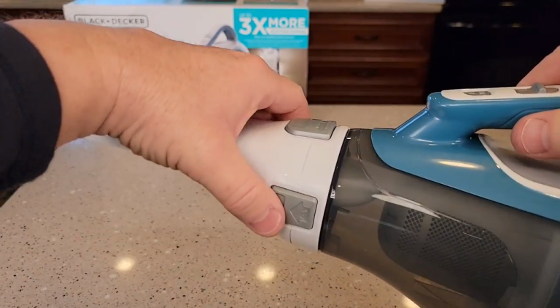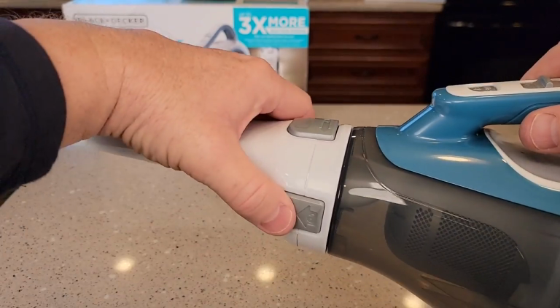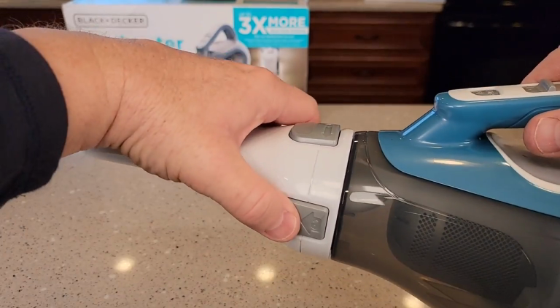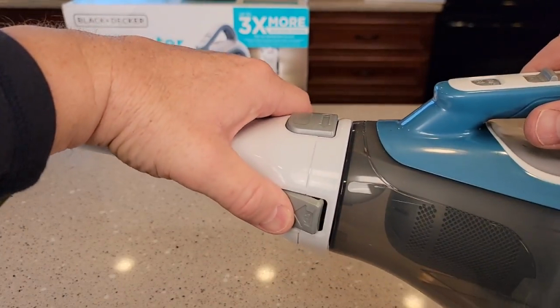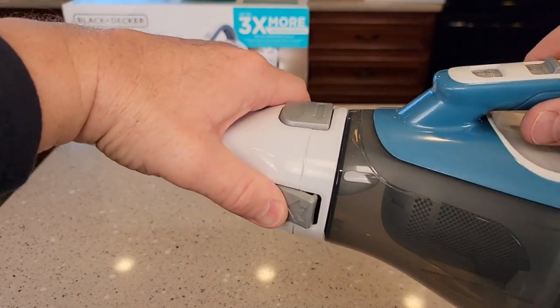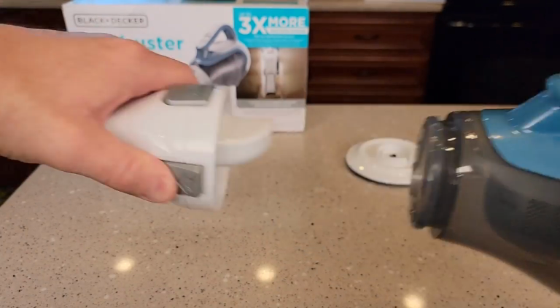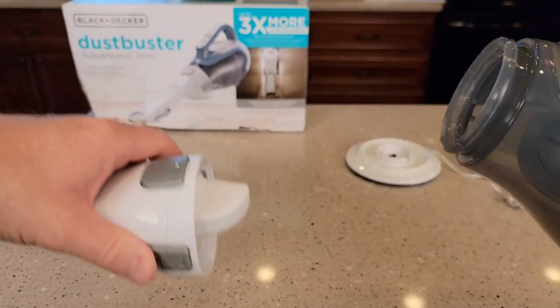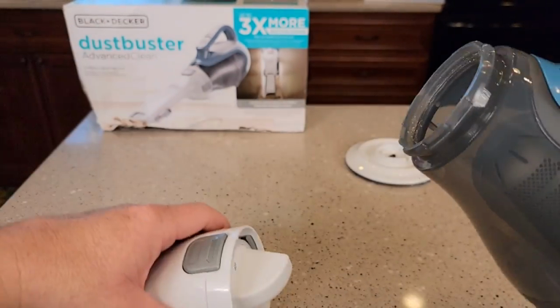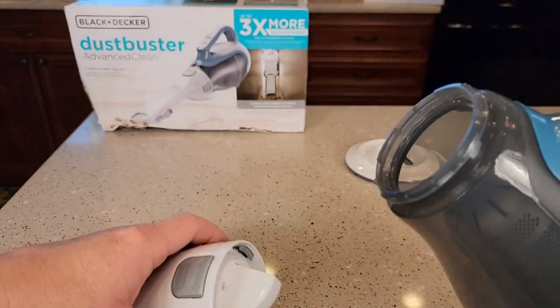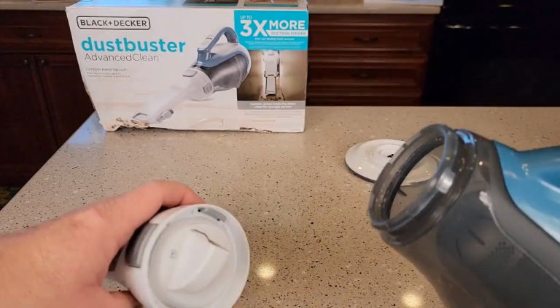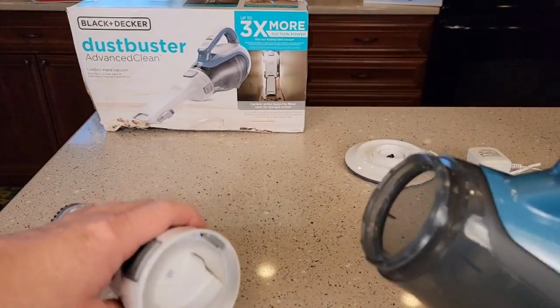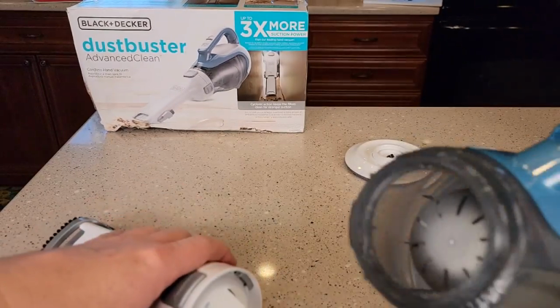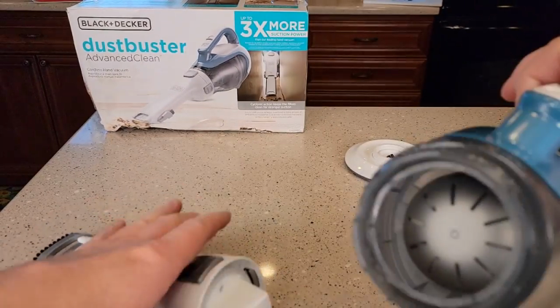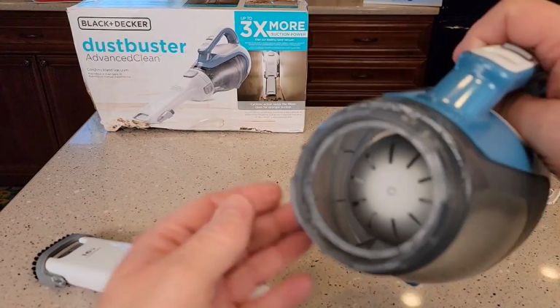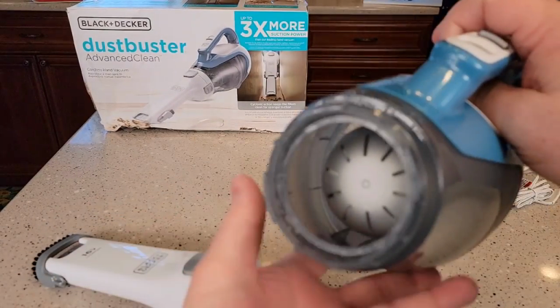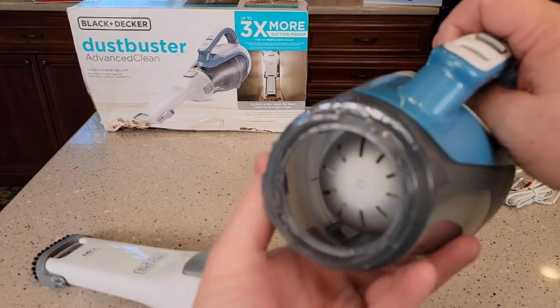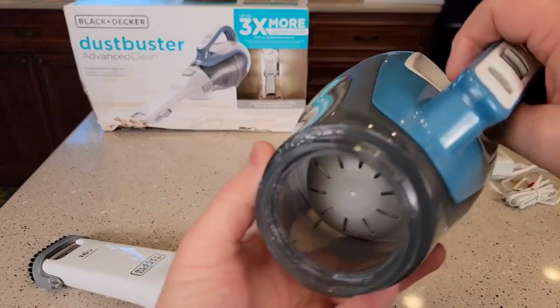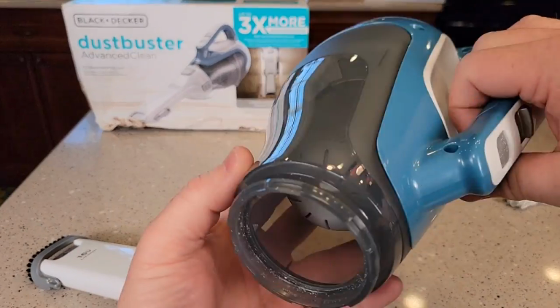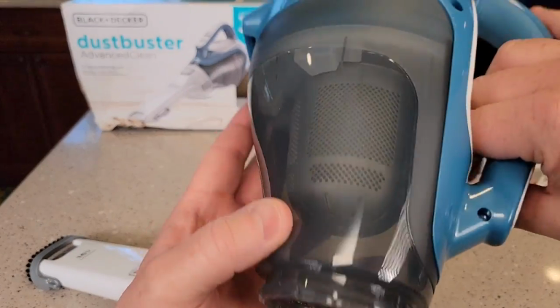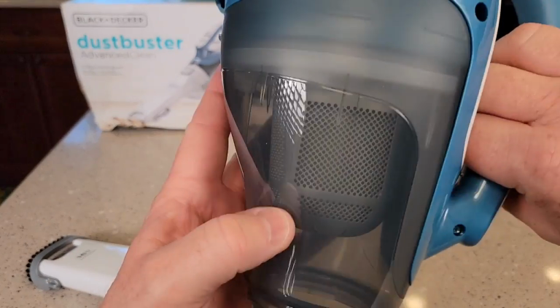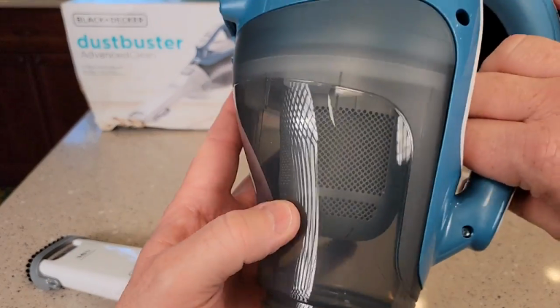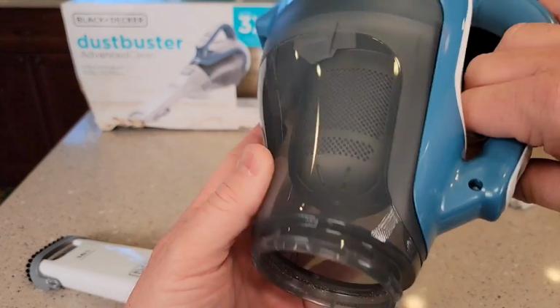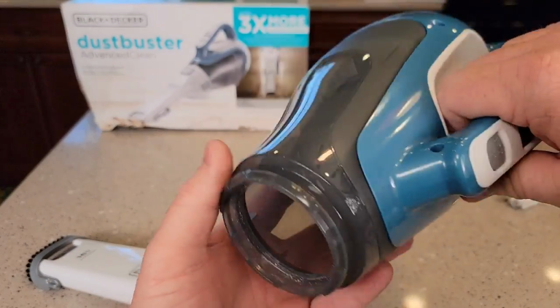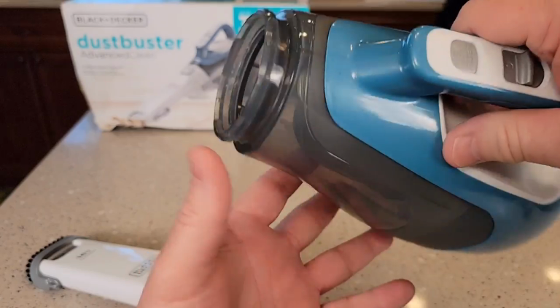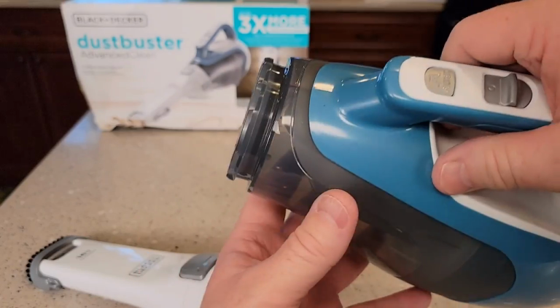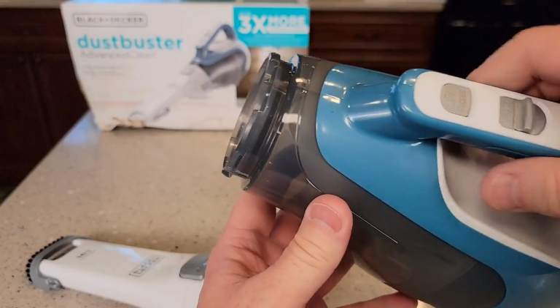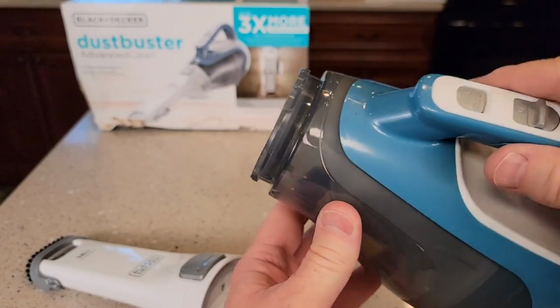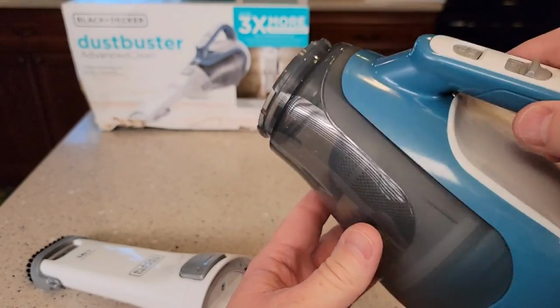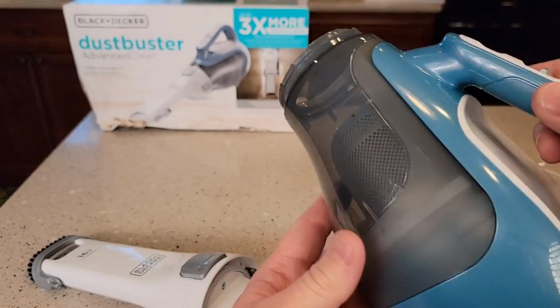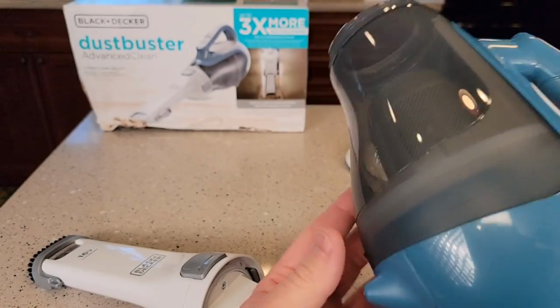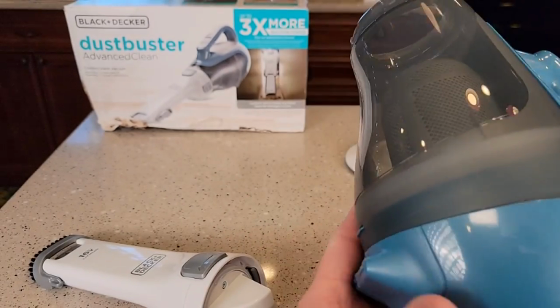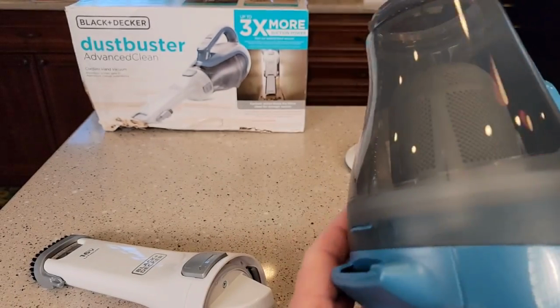You will need to take this off. This is how you're going to dump all the contents out after it's done vacuuming.